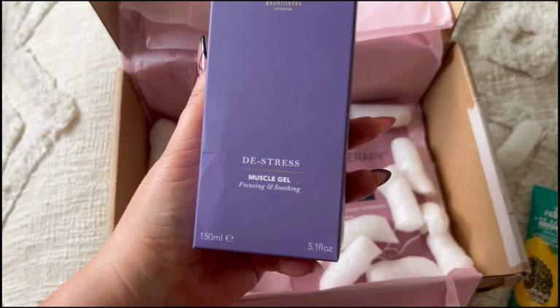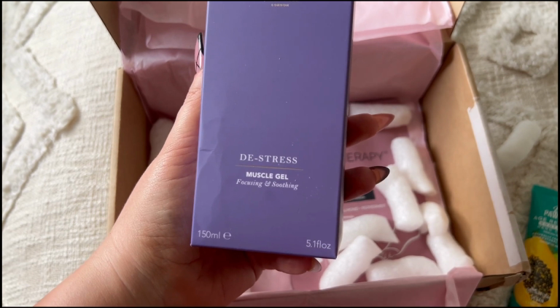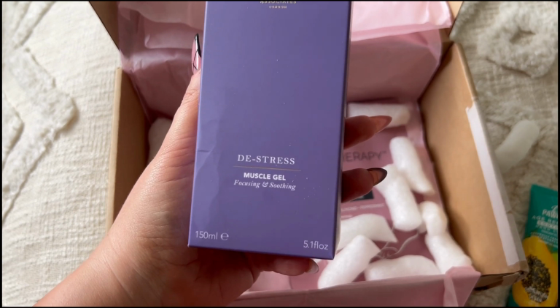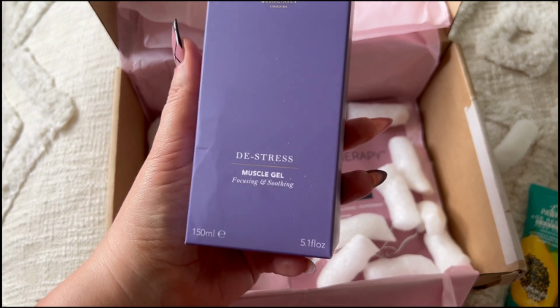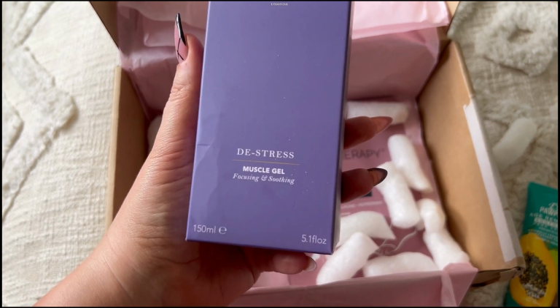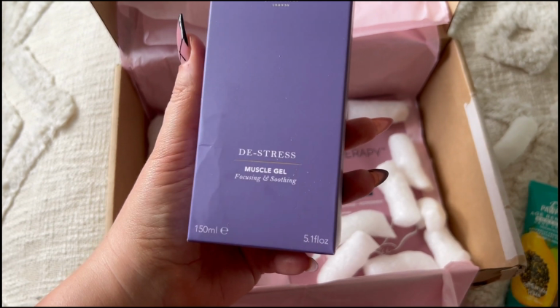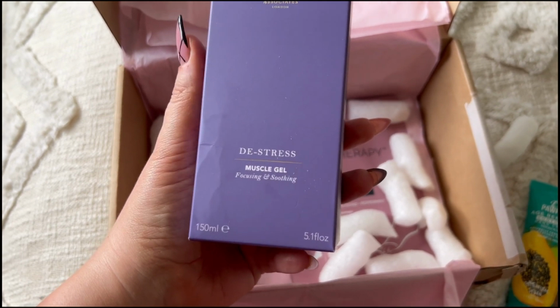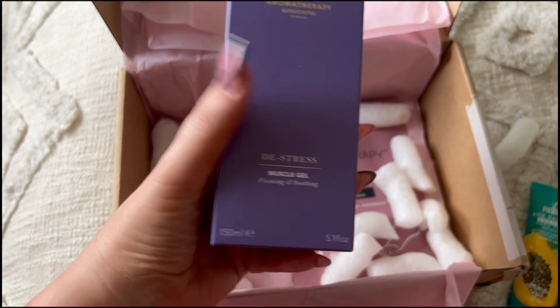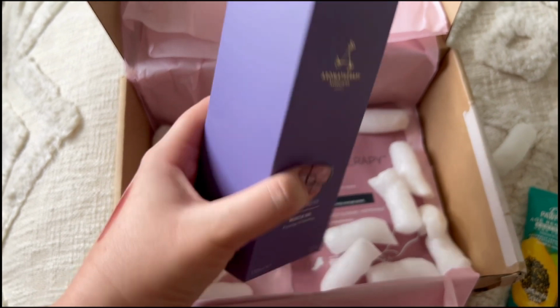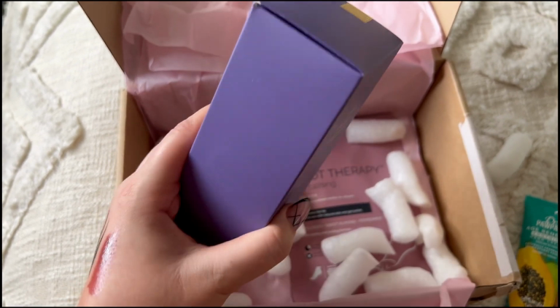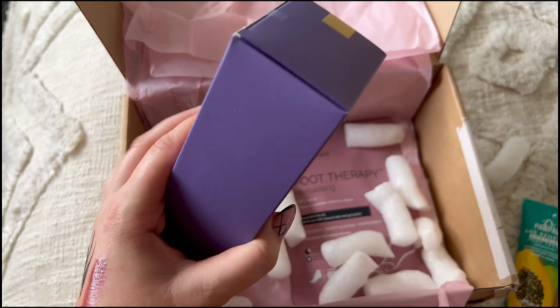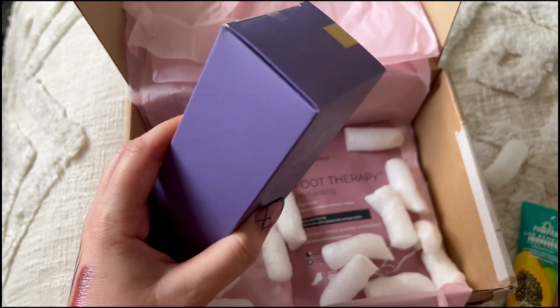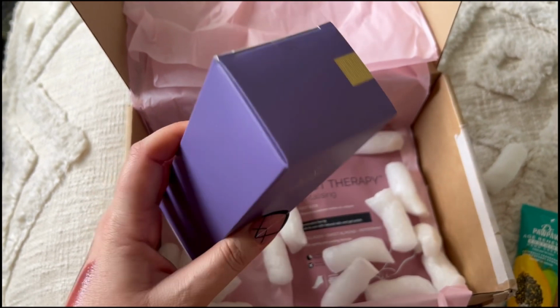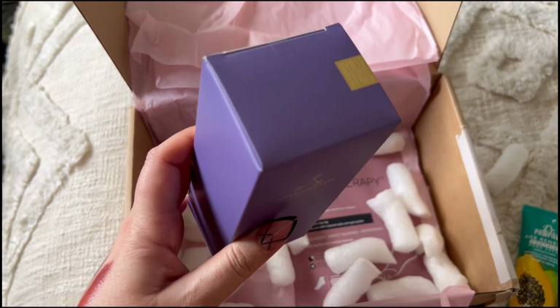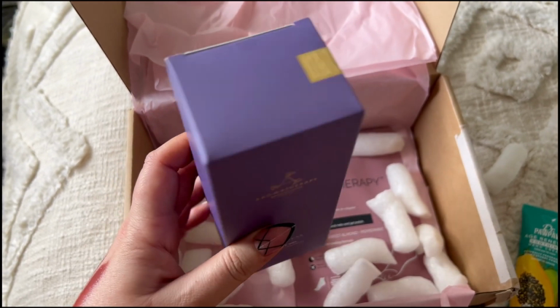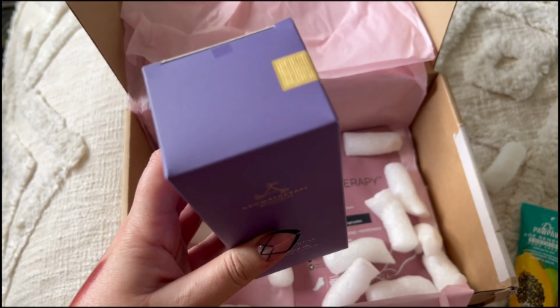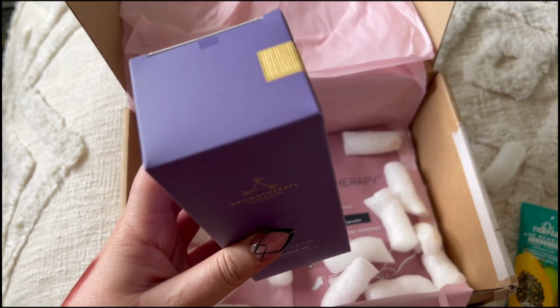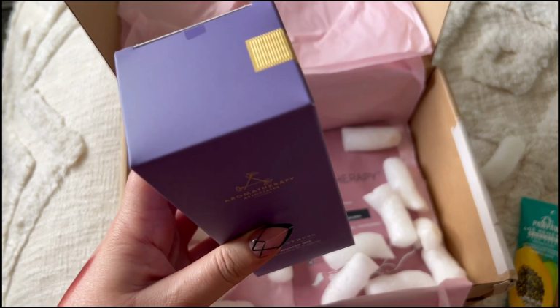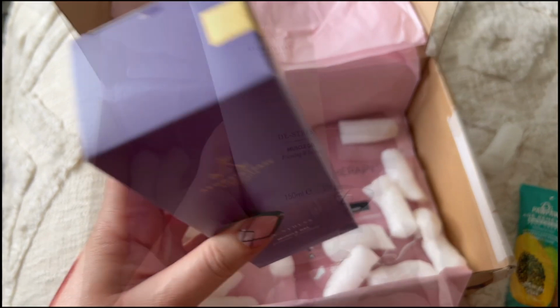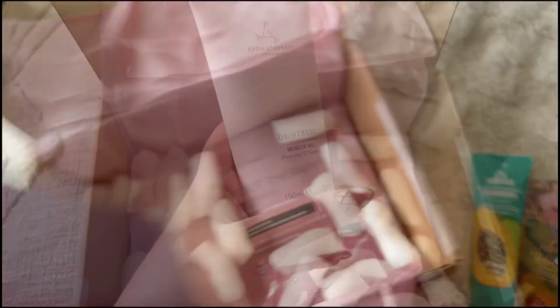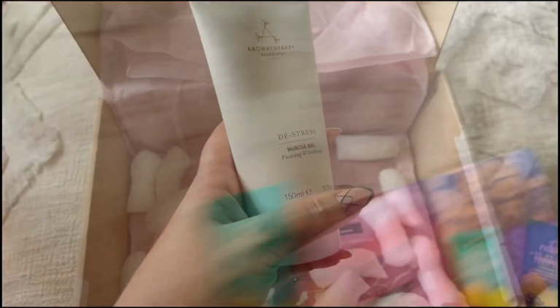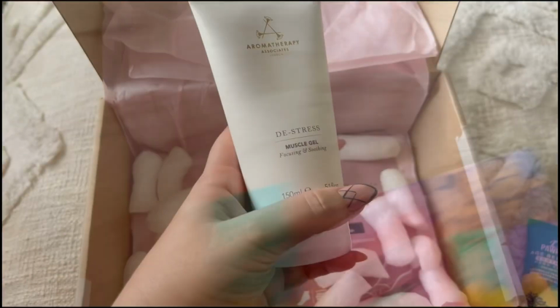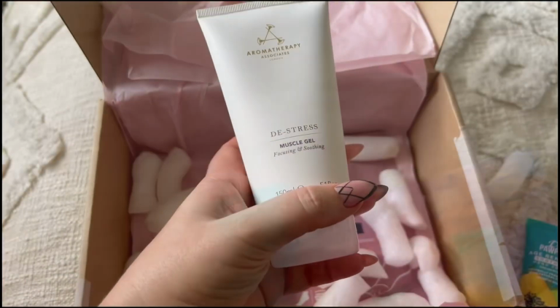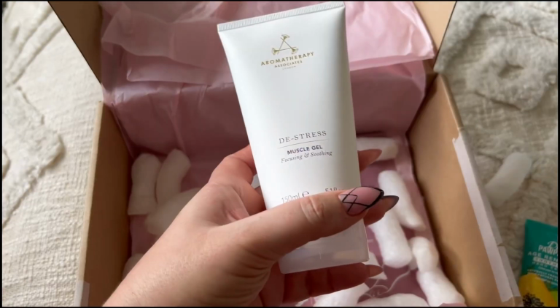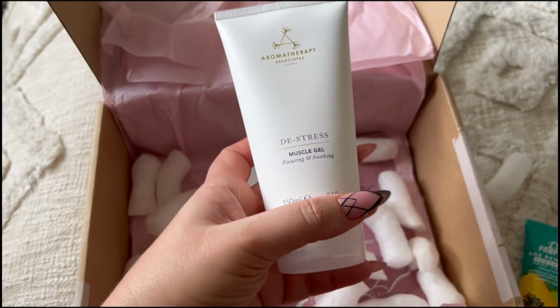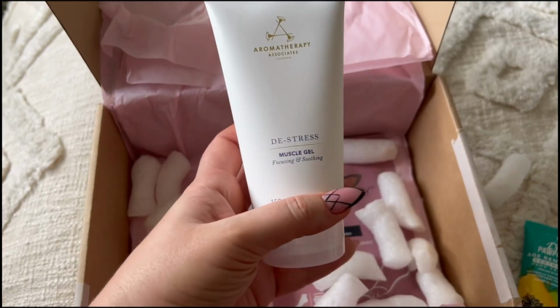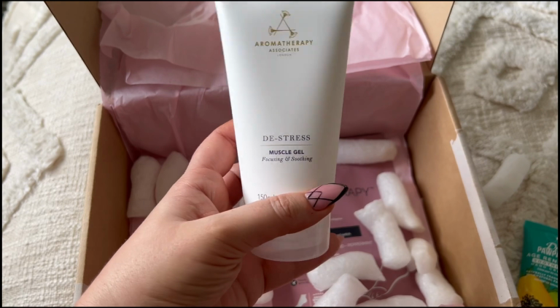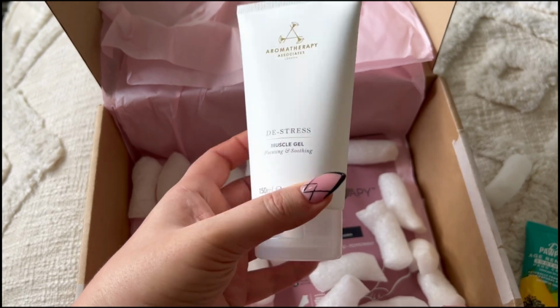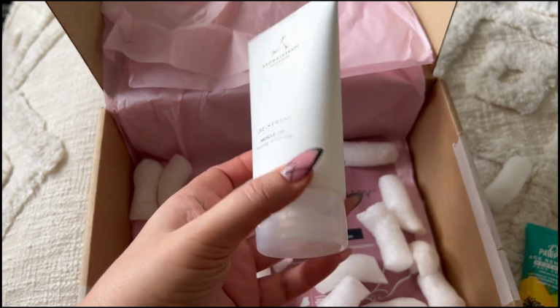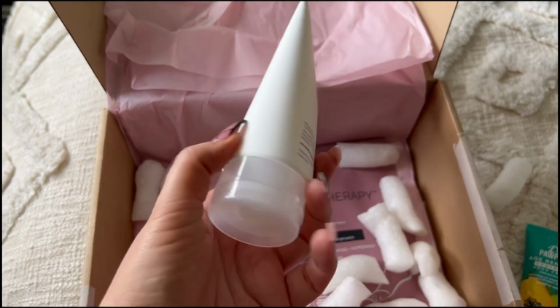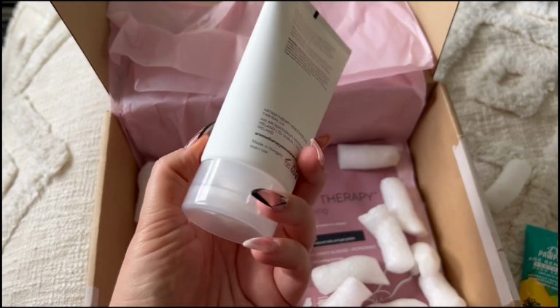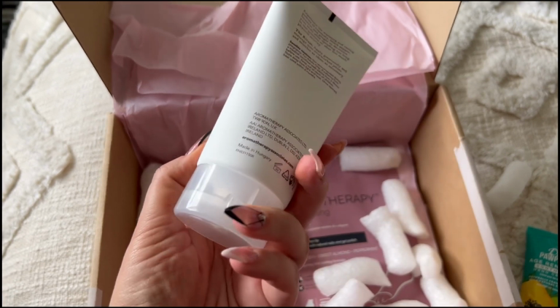Next up we've got Aromatherapy Associates De-Stress Muscle Gel — it's focusing and soothing and there's 150ml here.